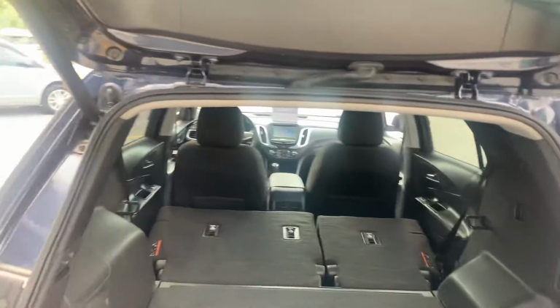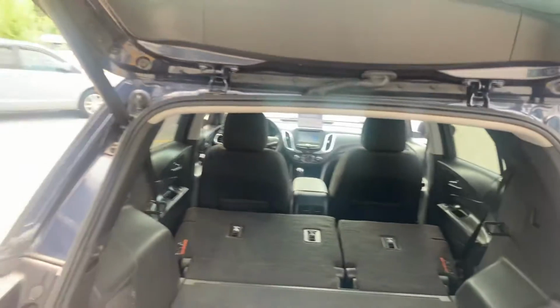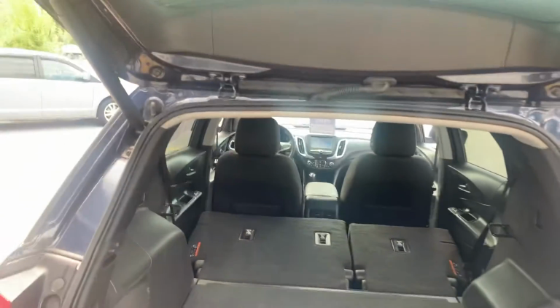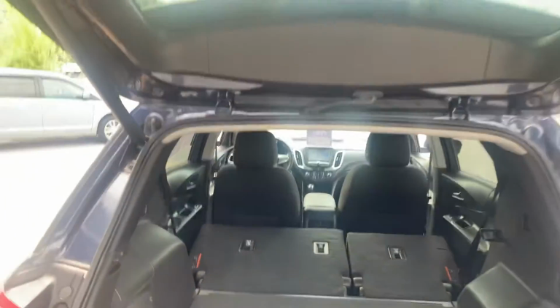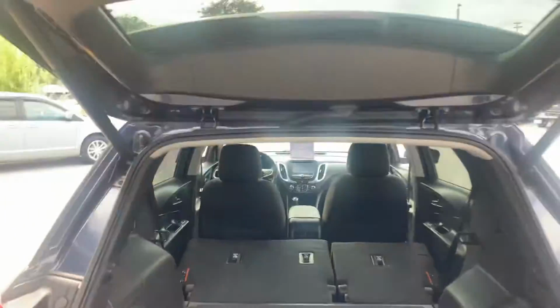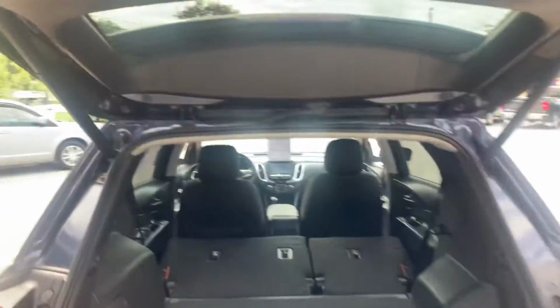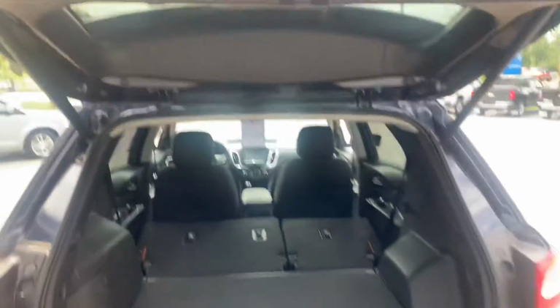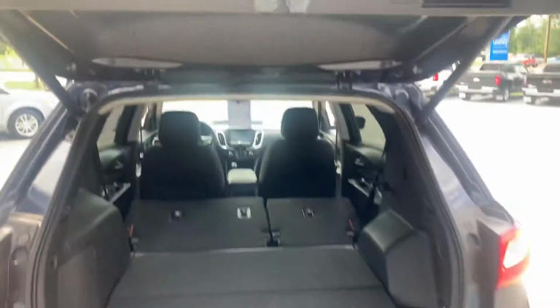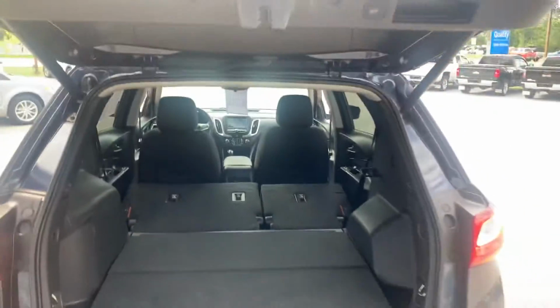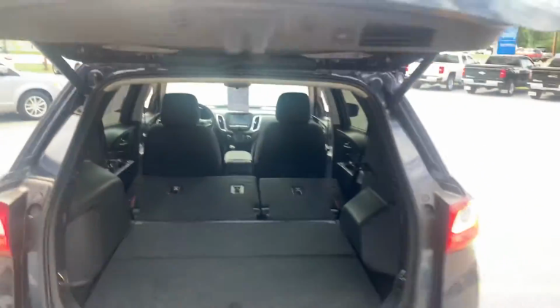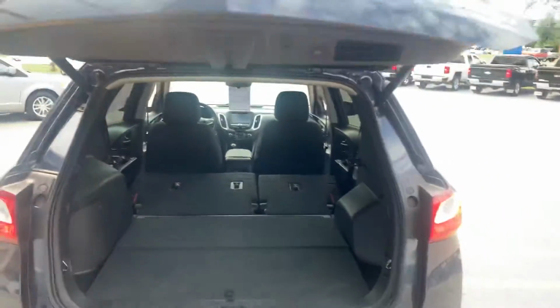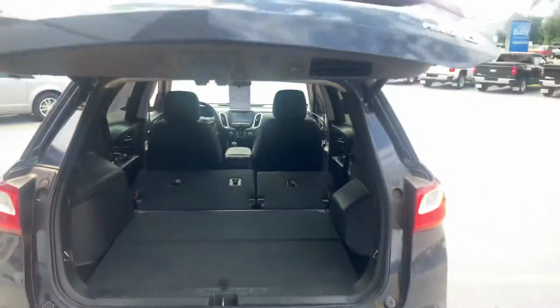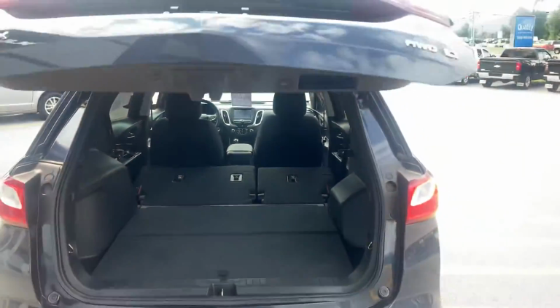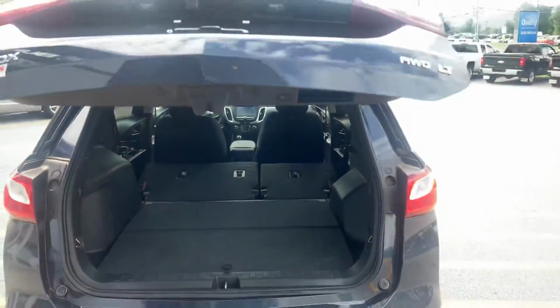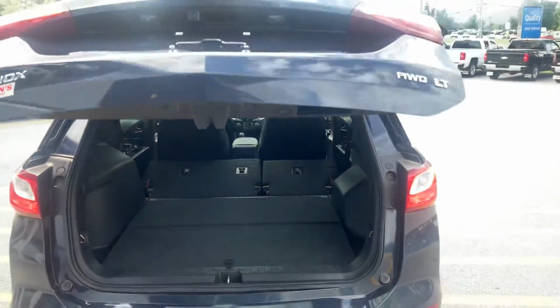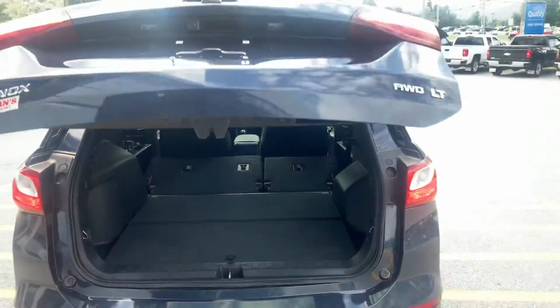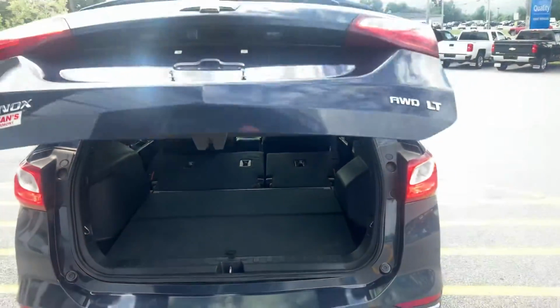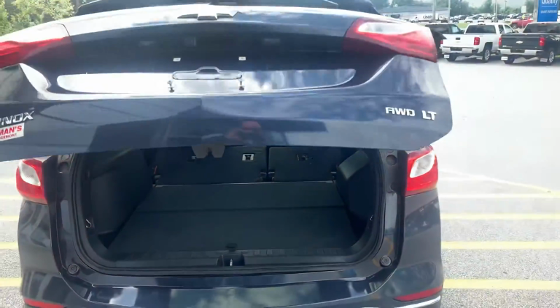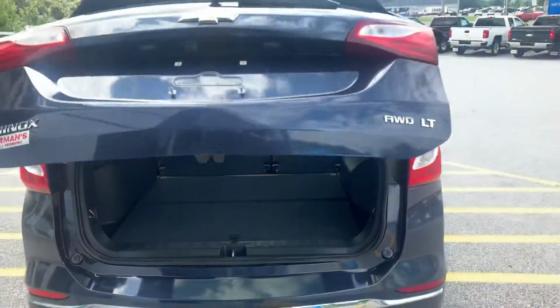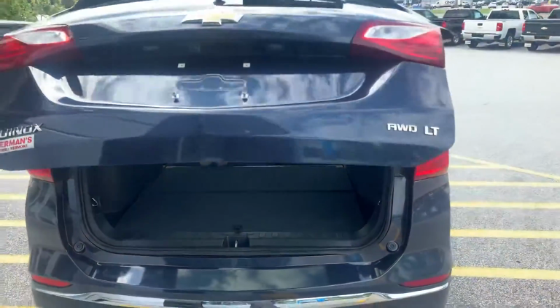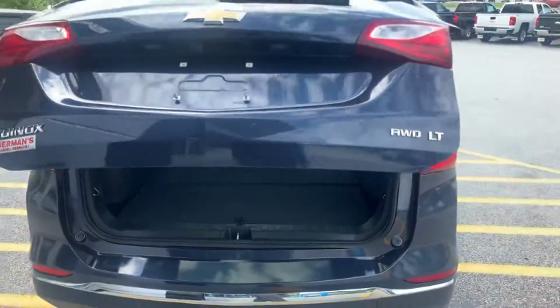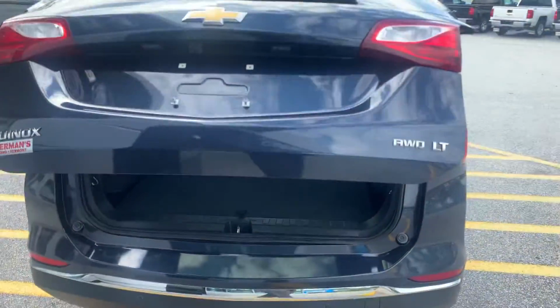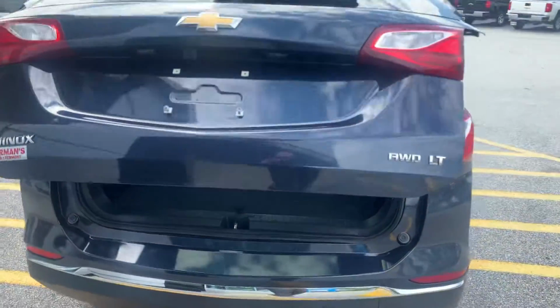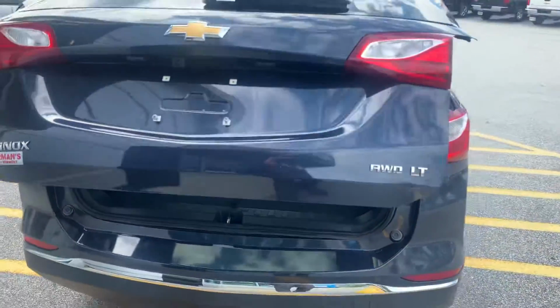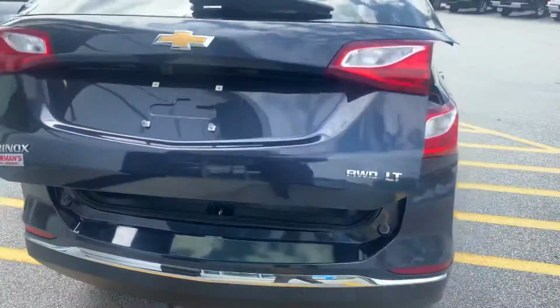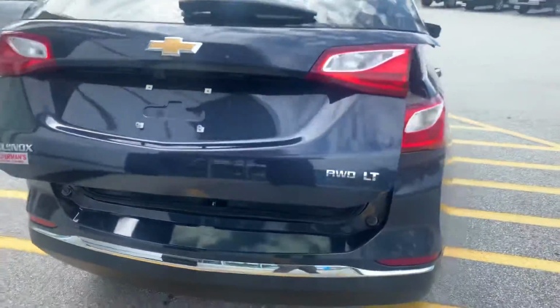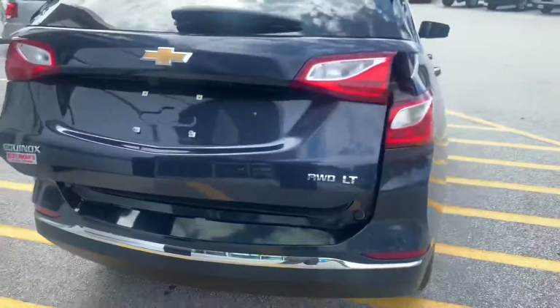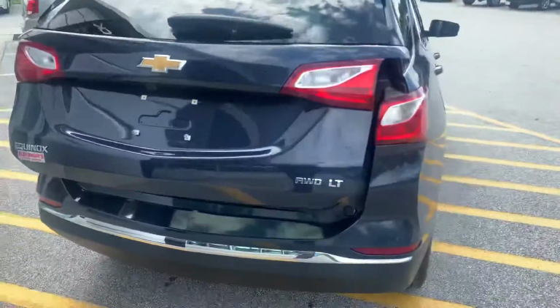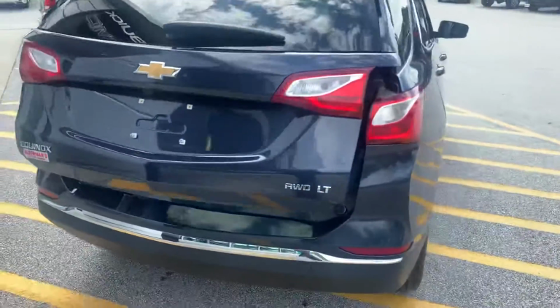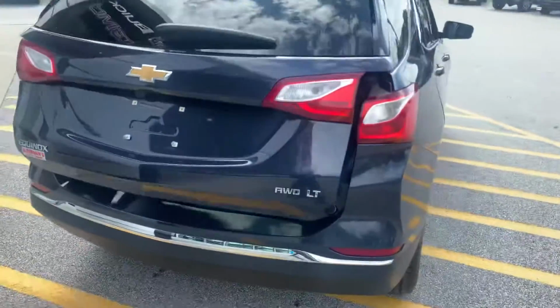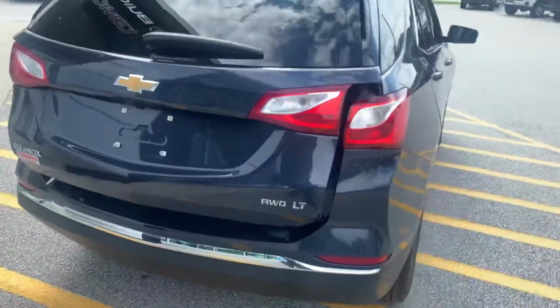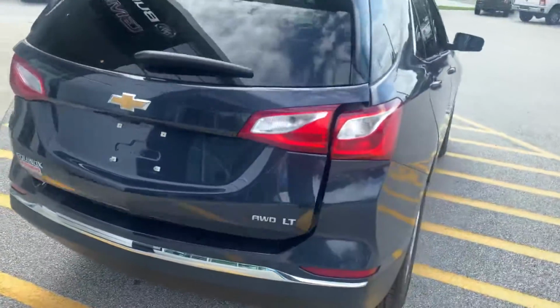Again, the power liftgate — just push the button and that will slowly come down and lock.